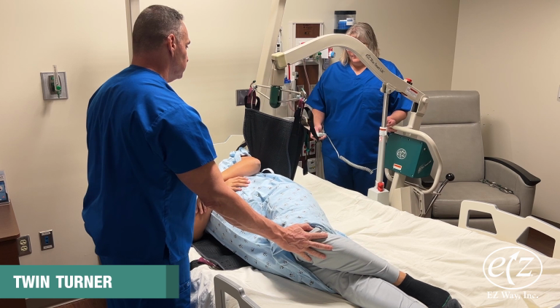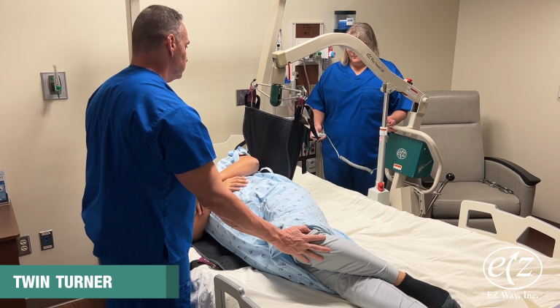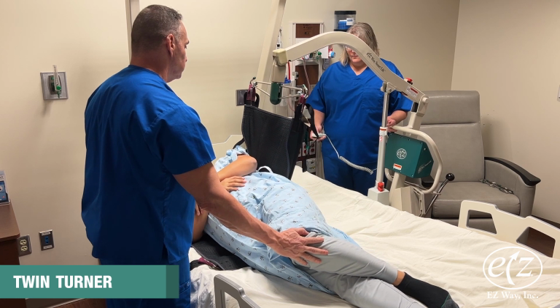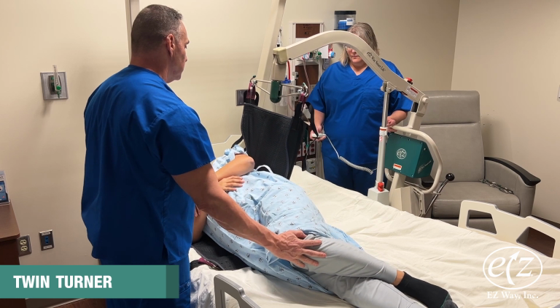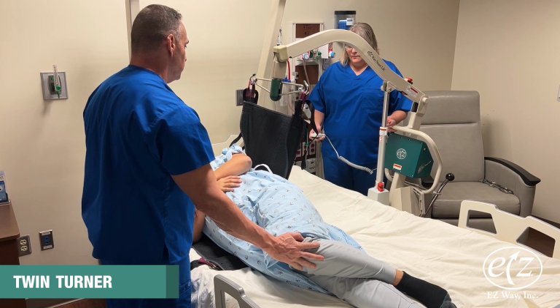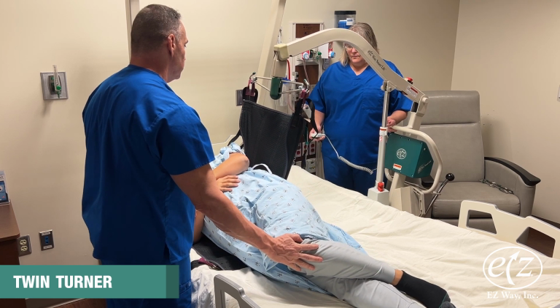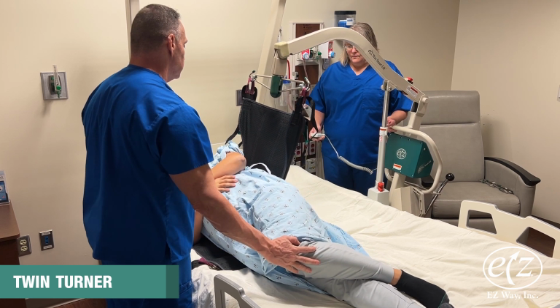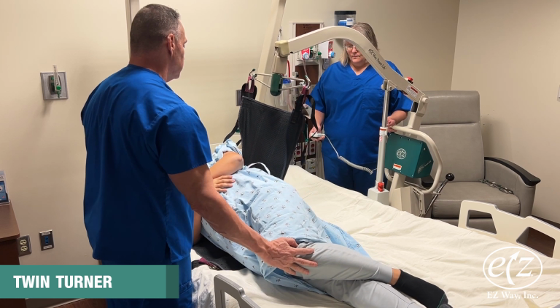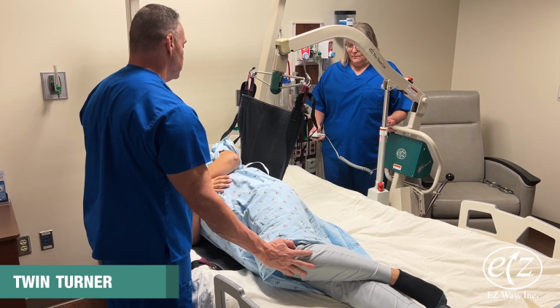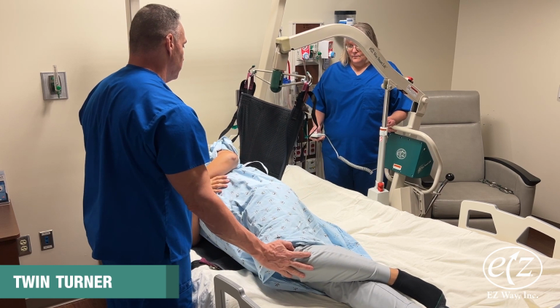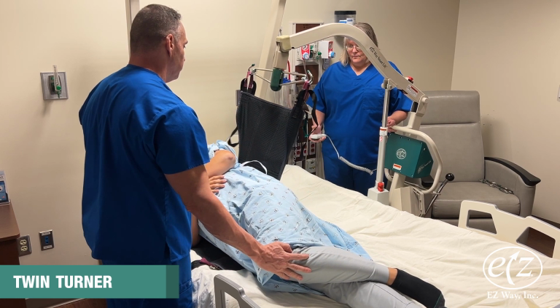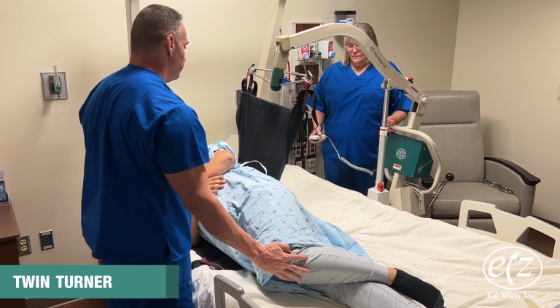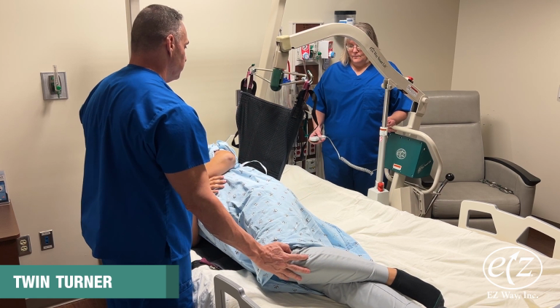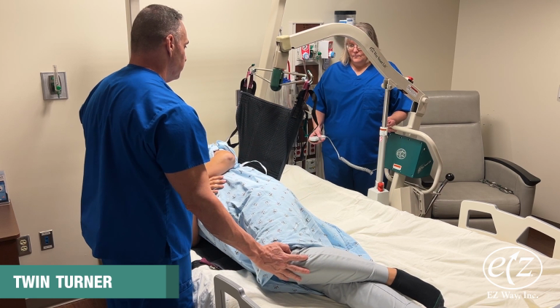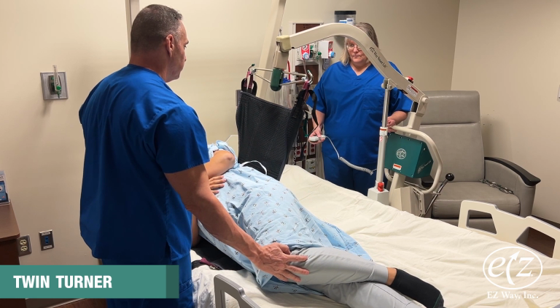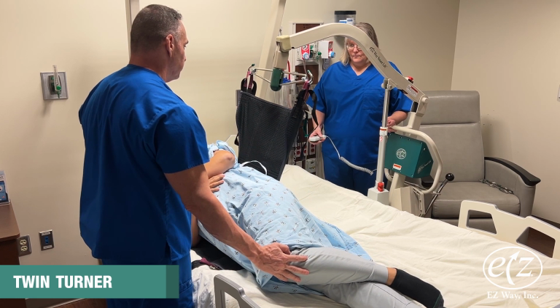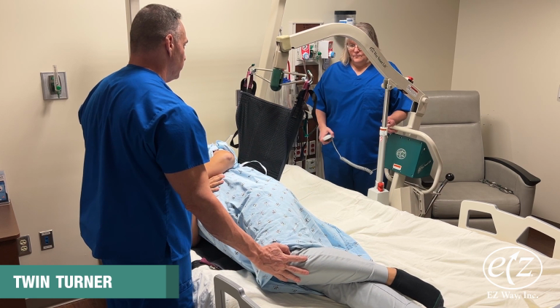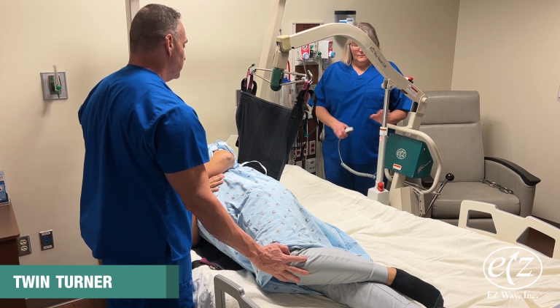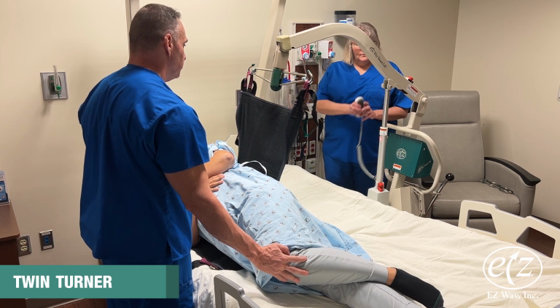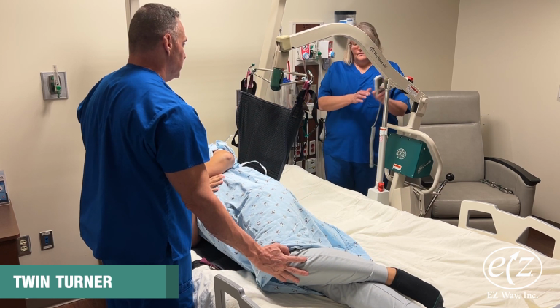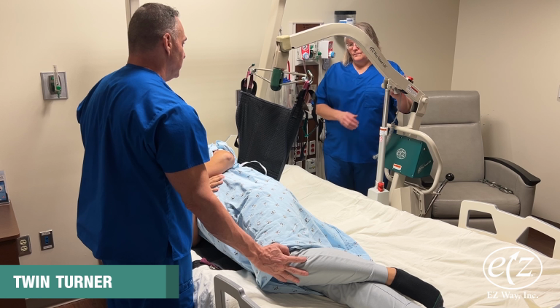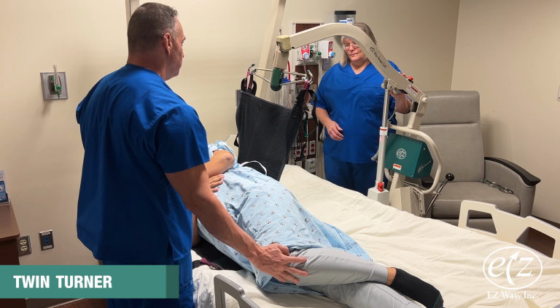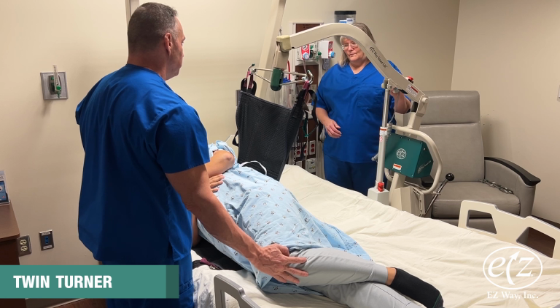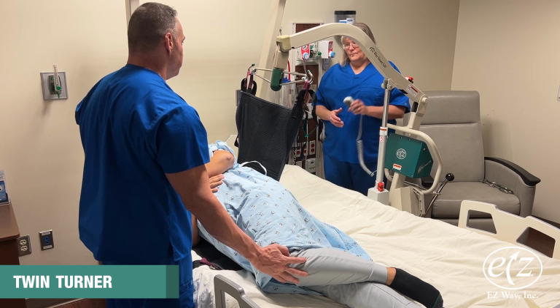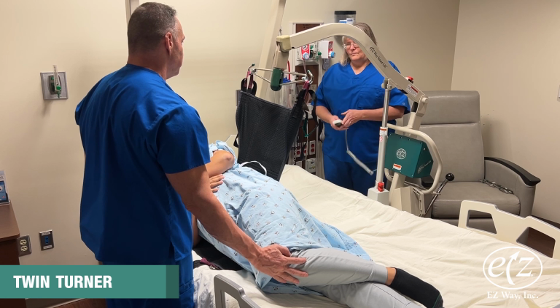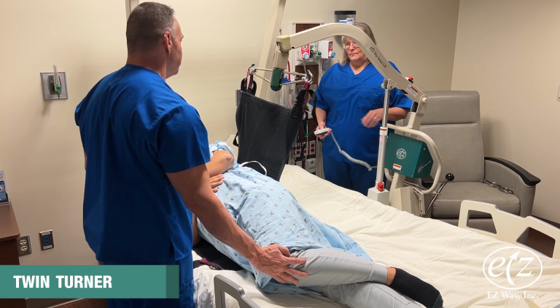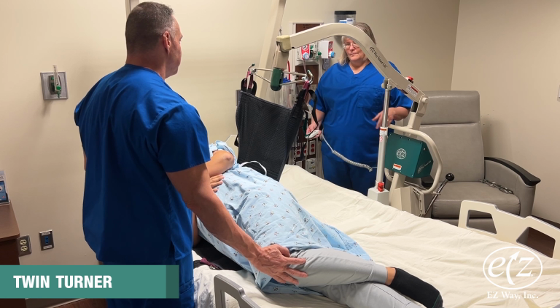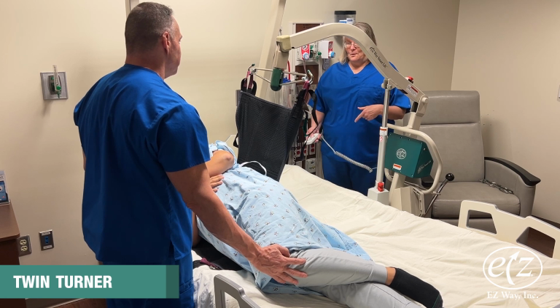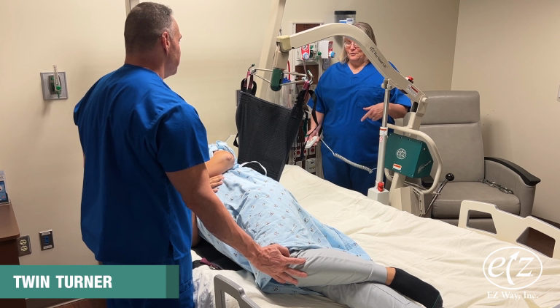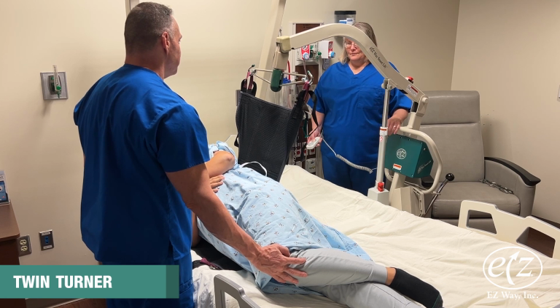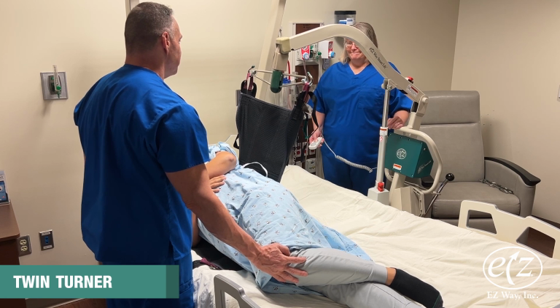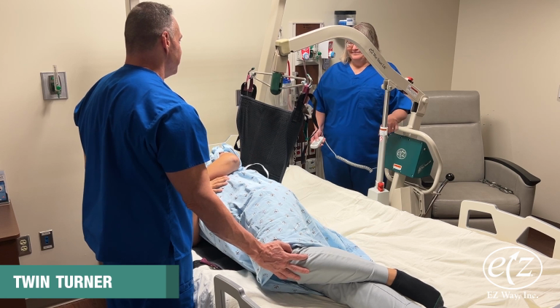Continue raising the lift to slowly turn the person onto his or her side. If needed, support the head with a pillow.